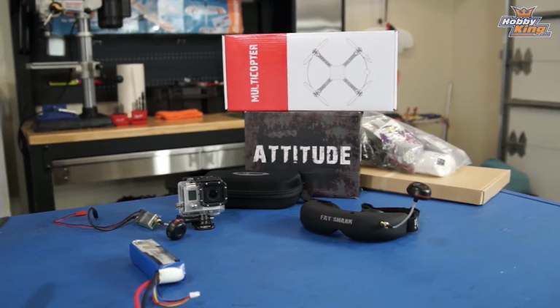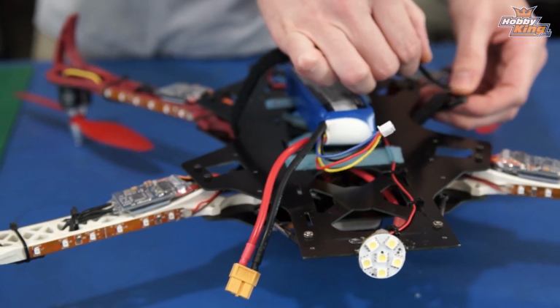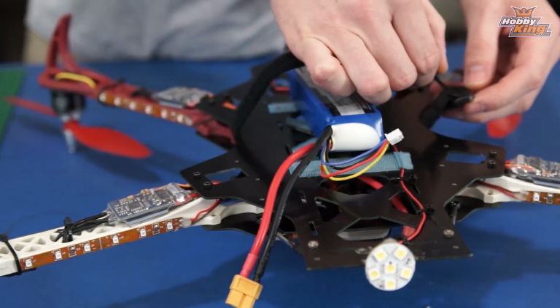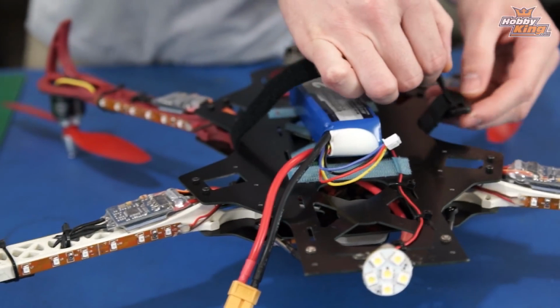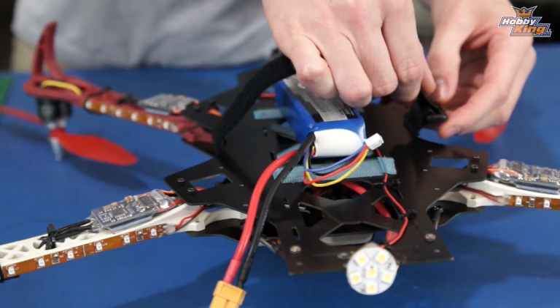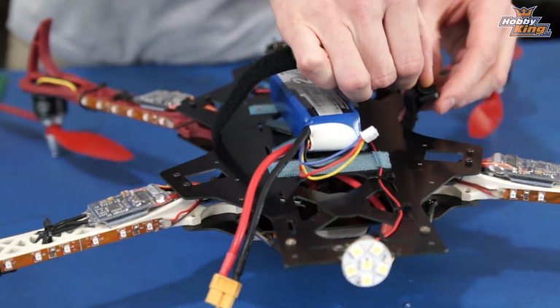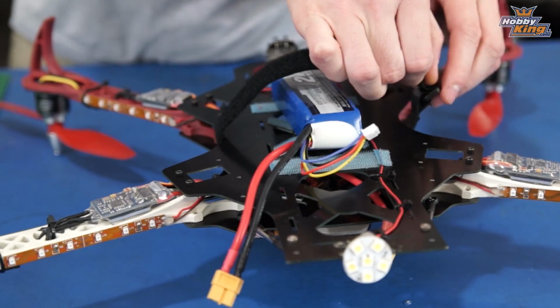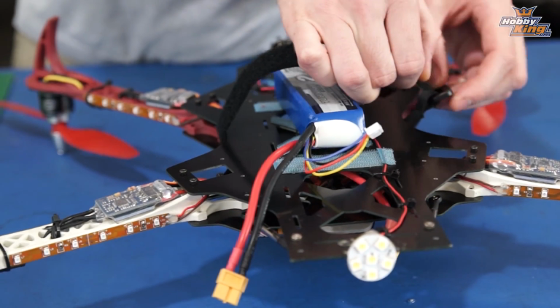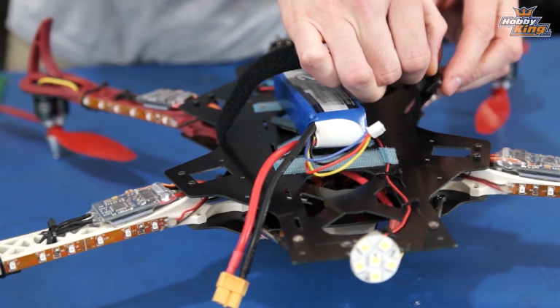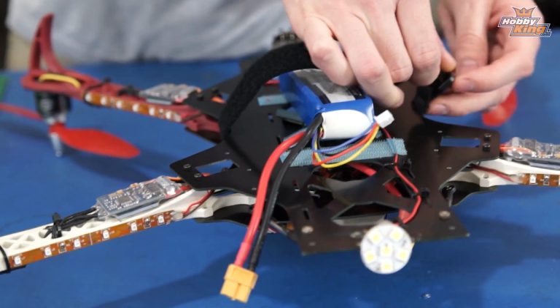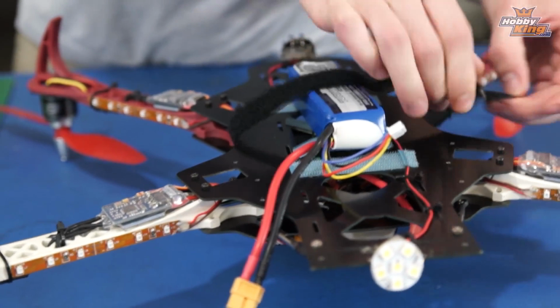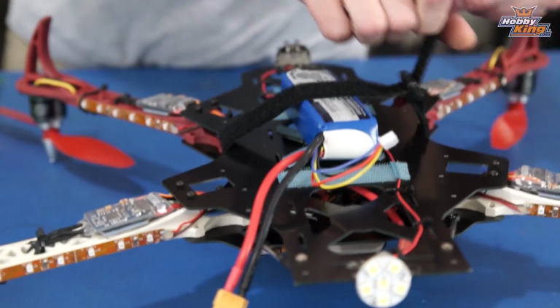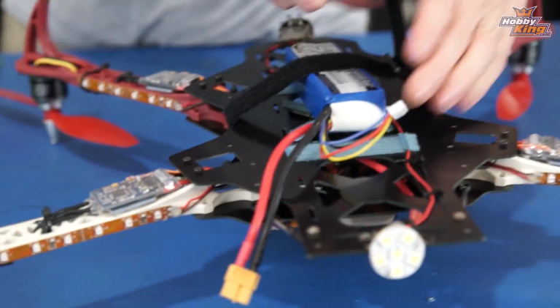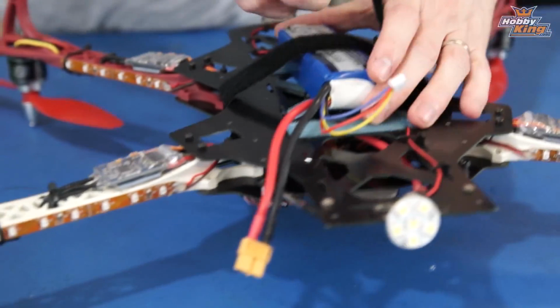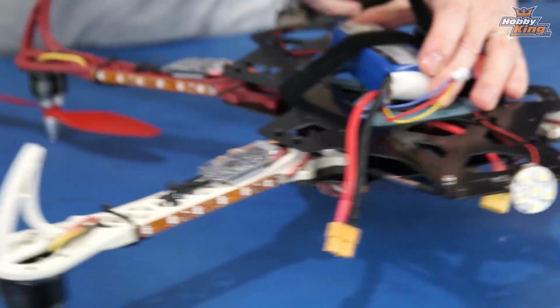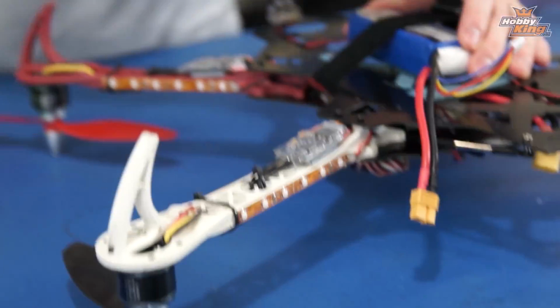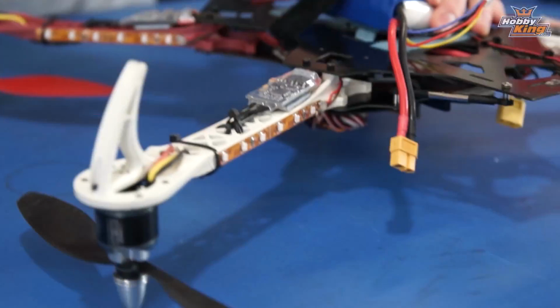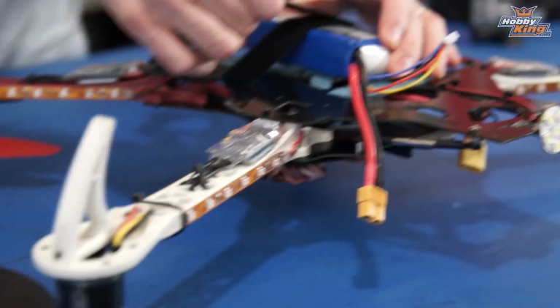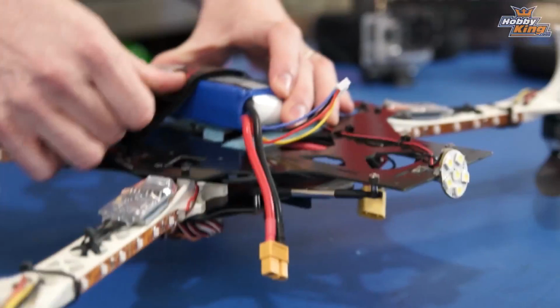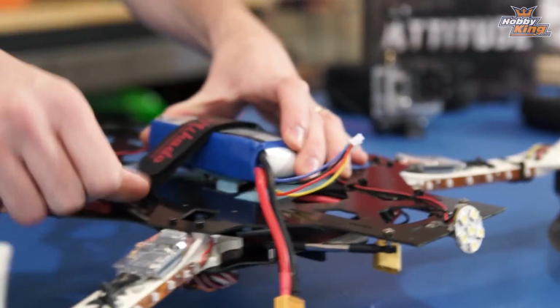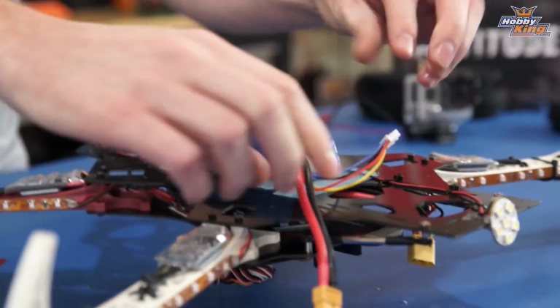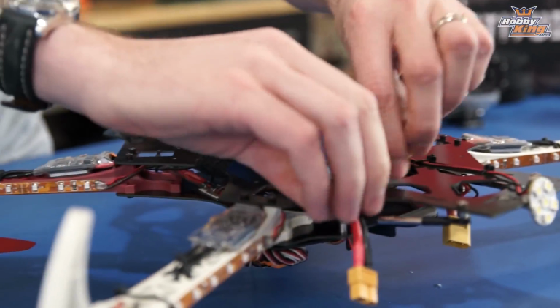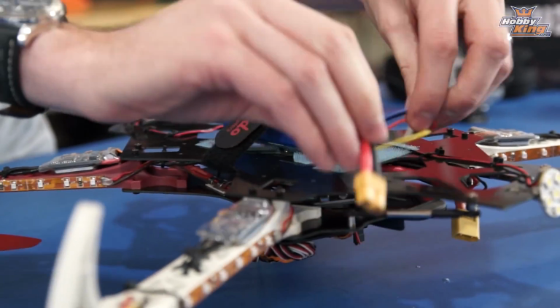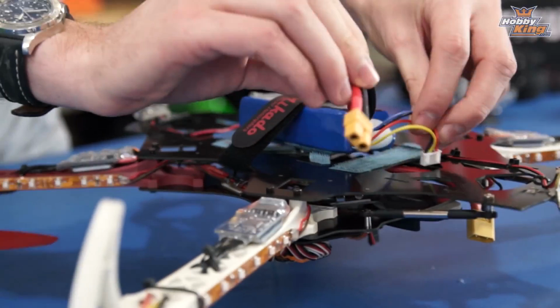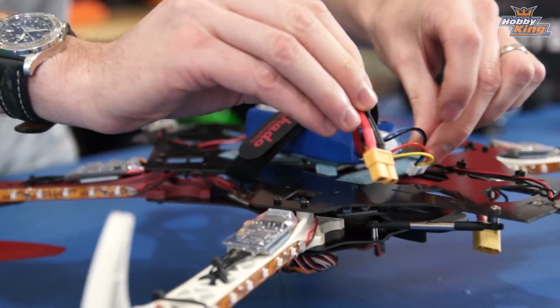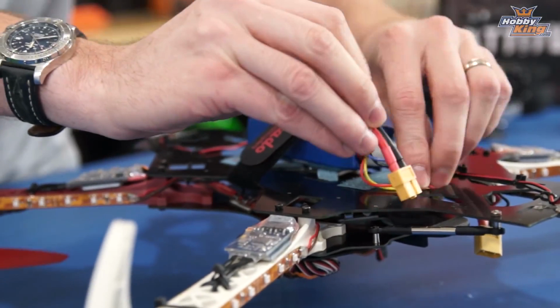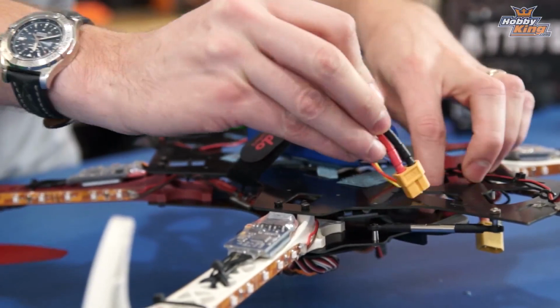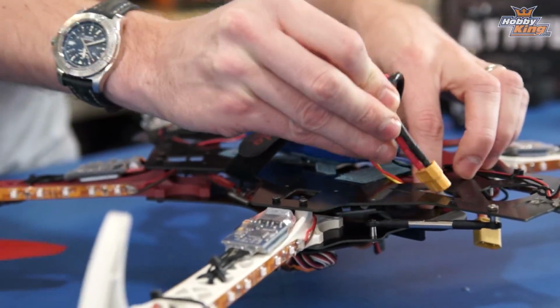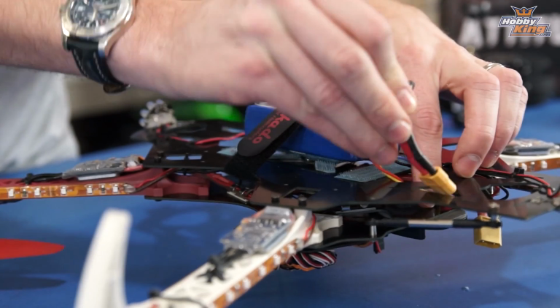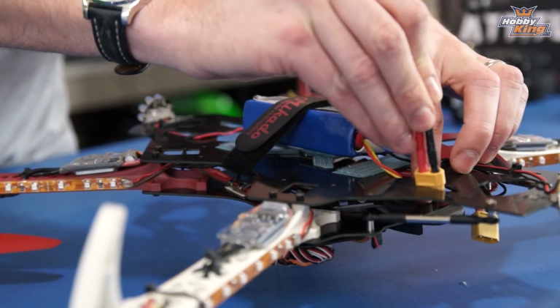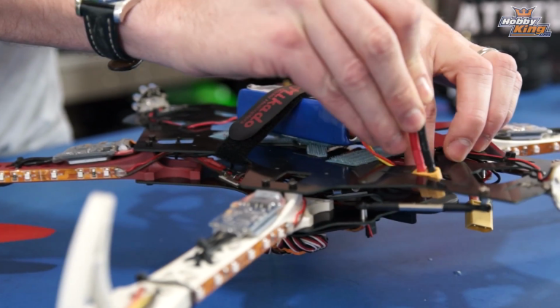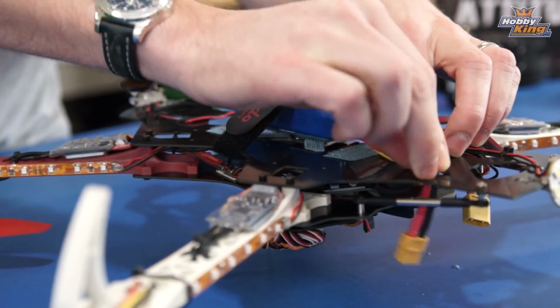This little montage — you gotta have a montage. I'm going to insert this into here.